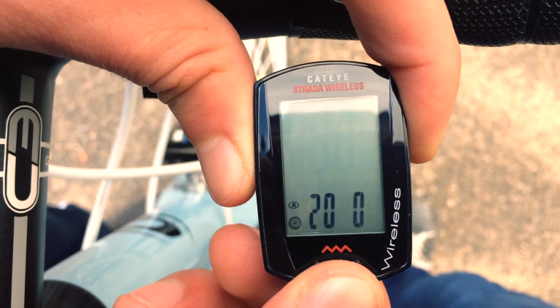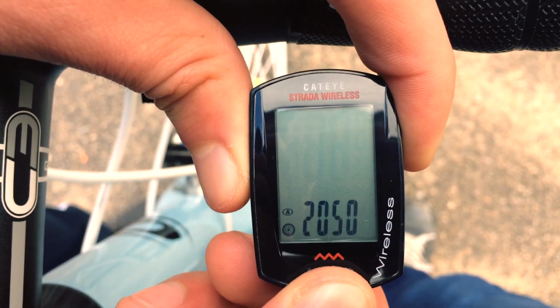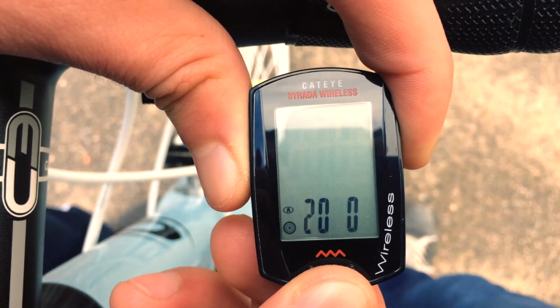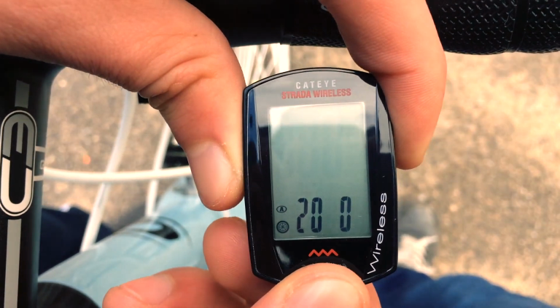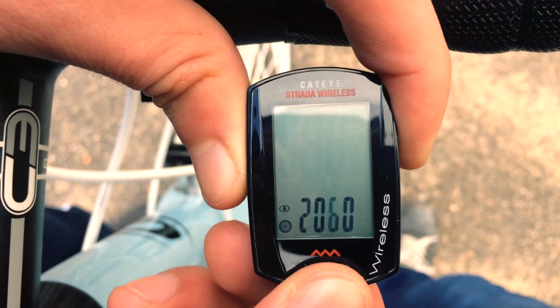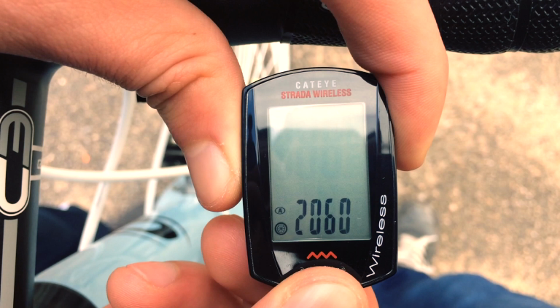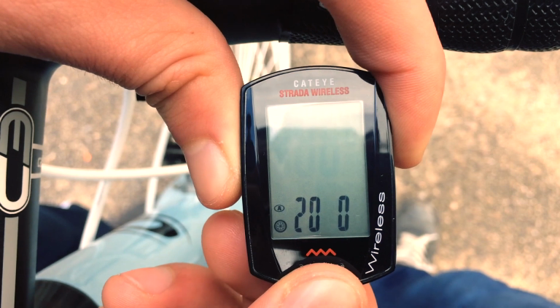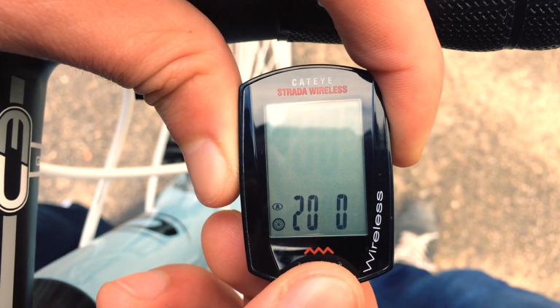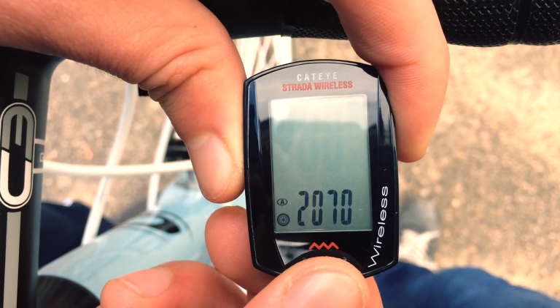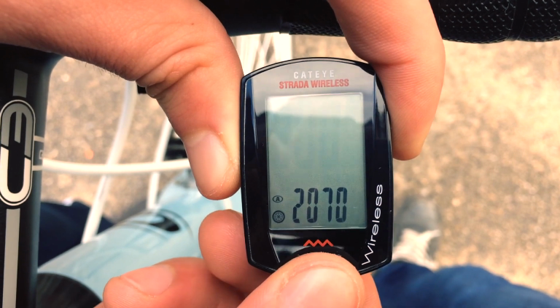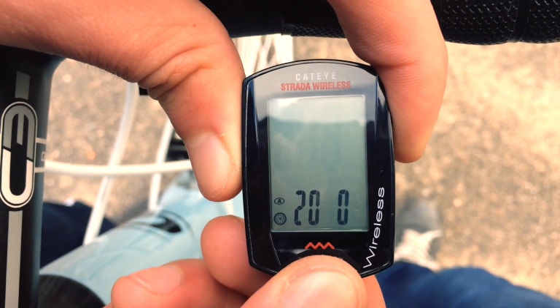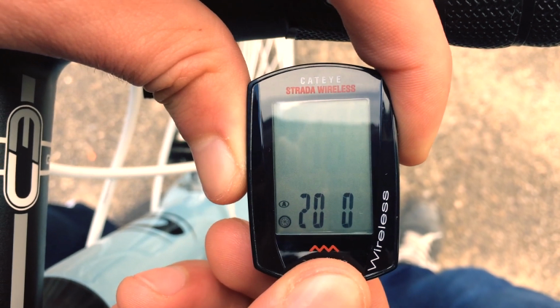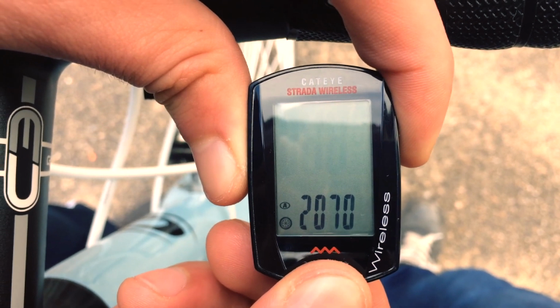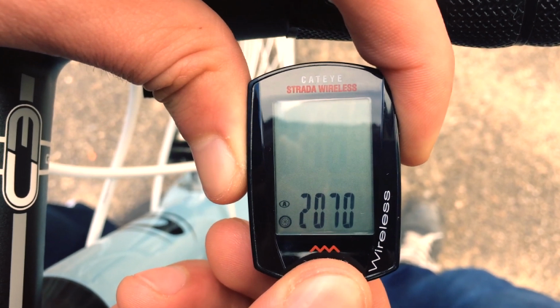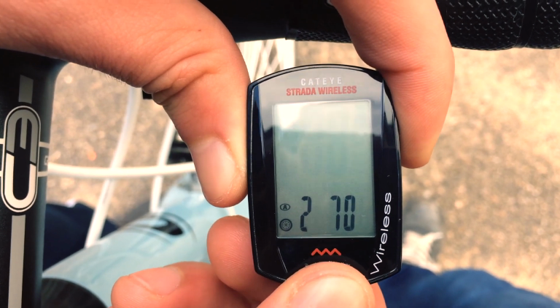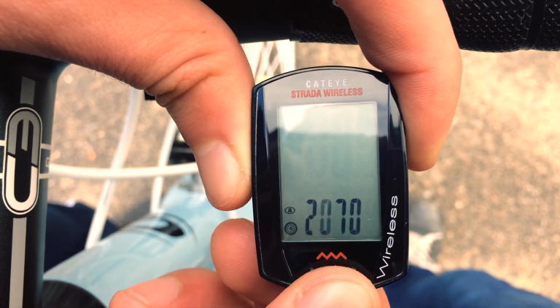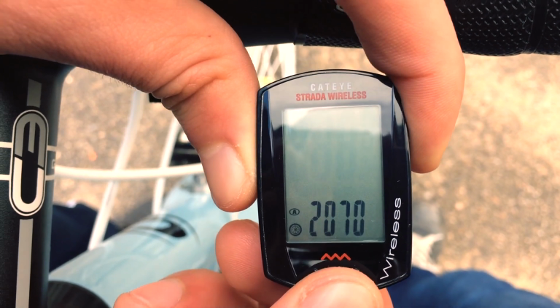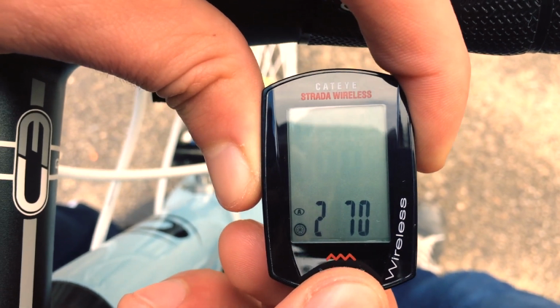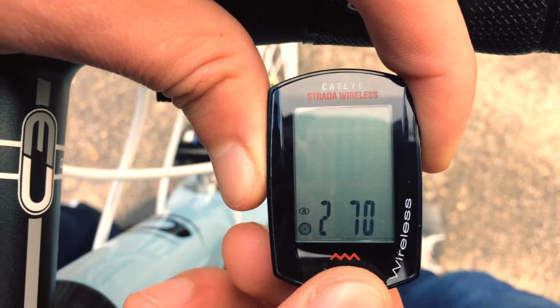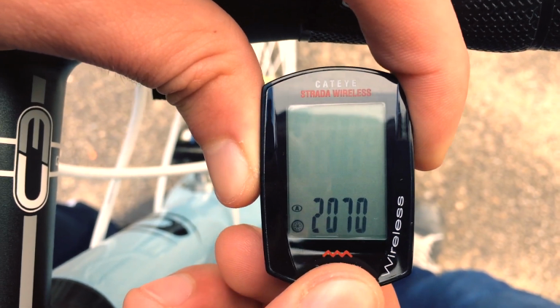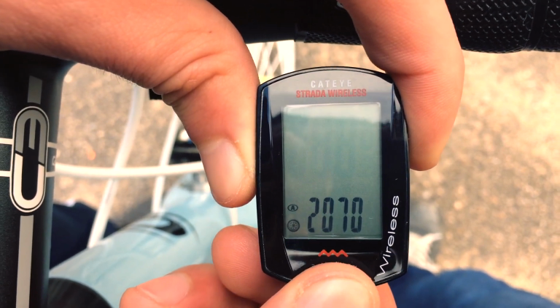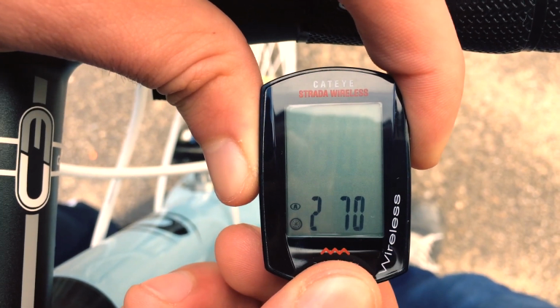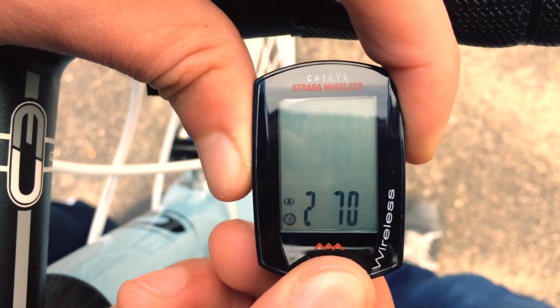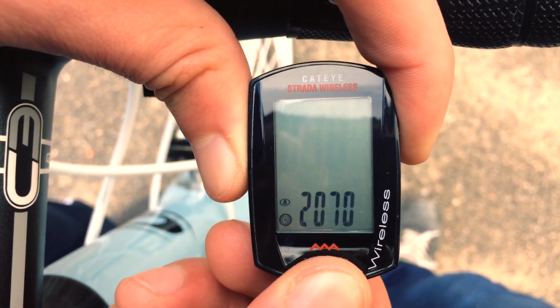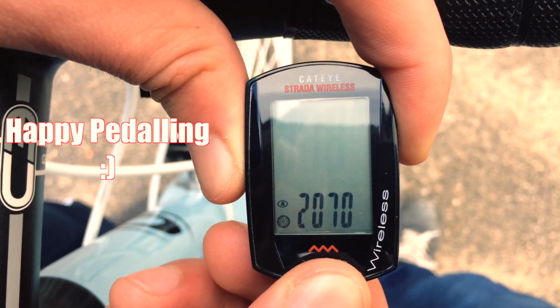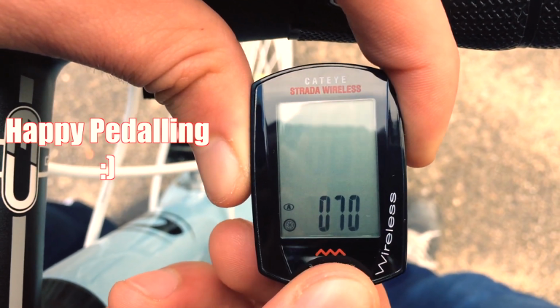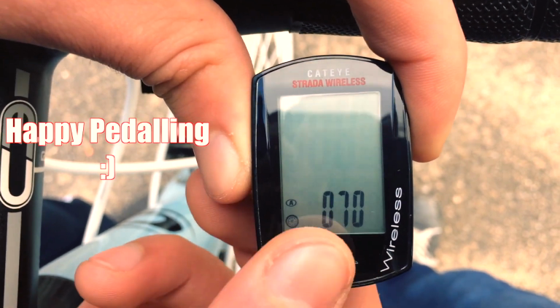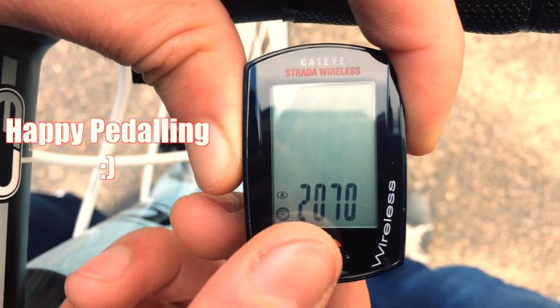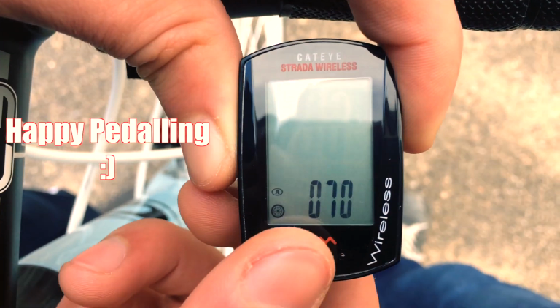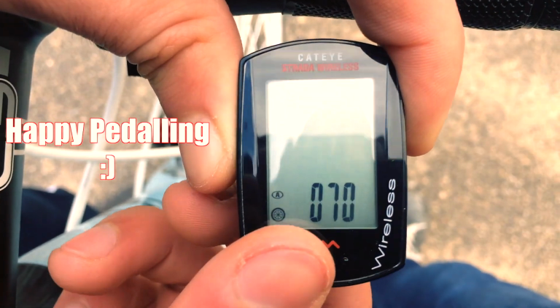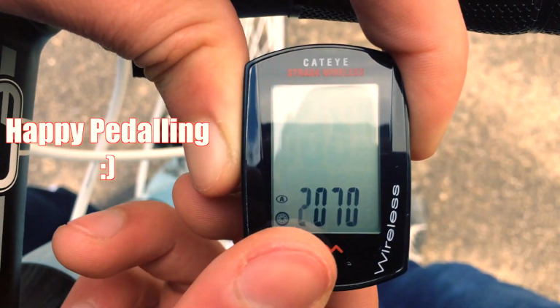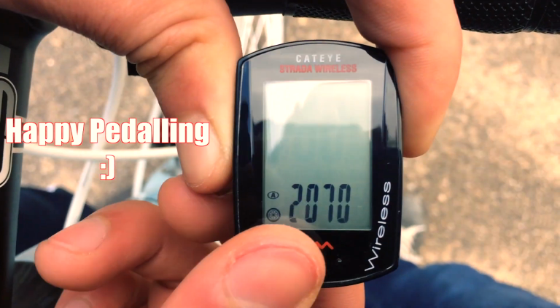We change it now to our new wheel size and we're done. Really hope this helps. Take care.